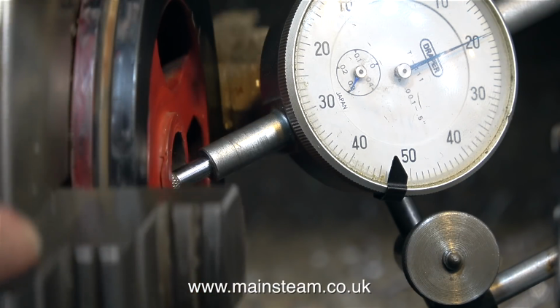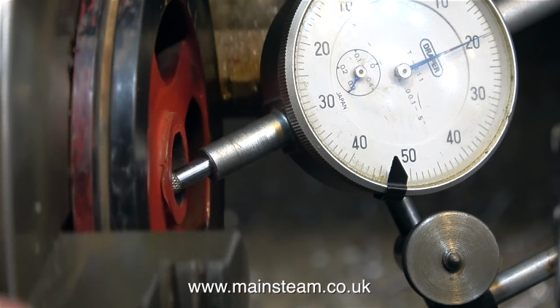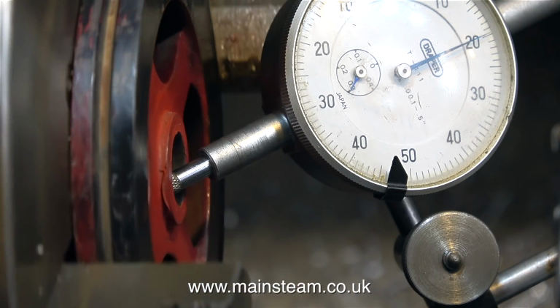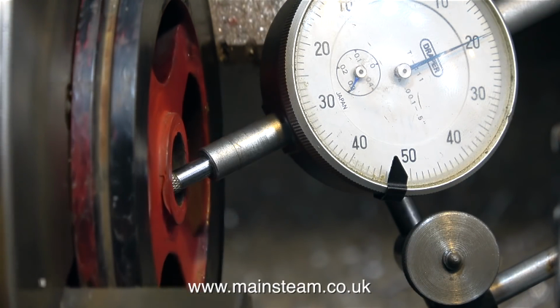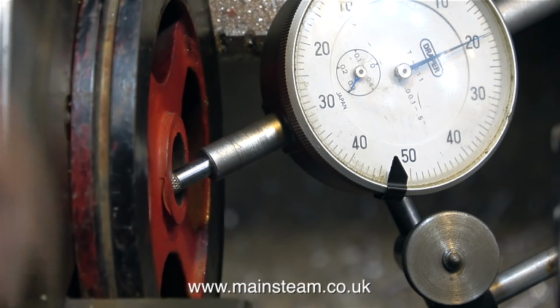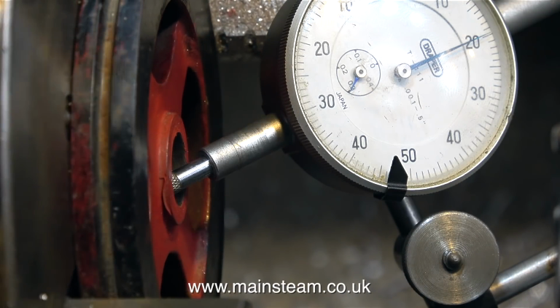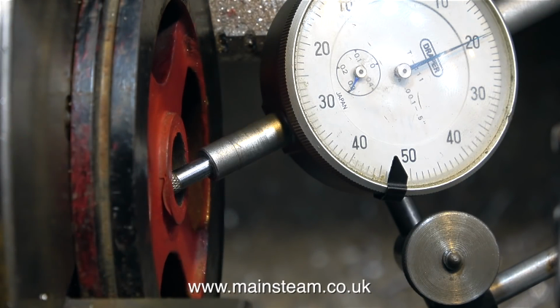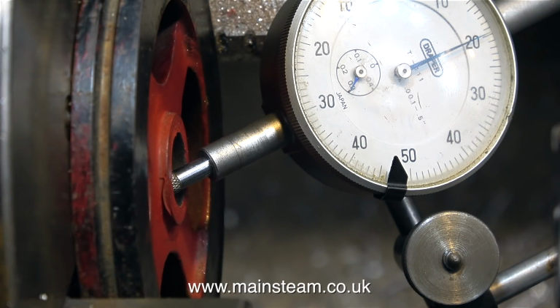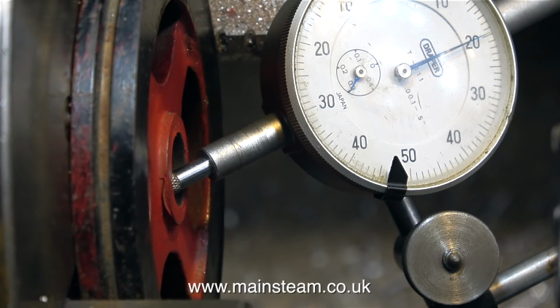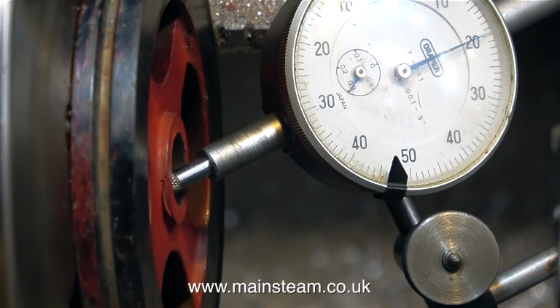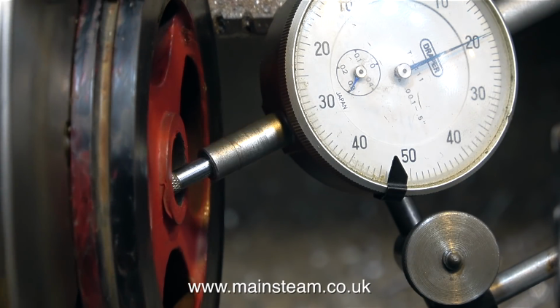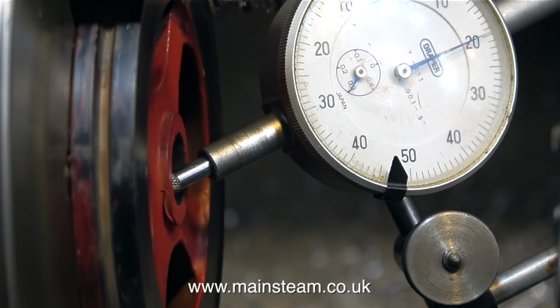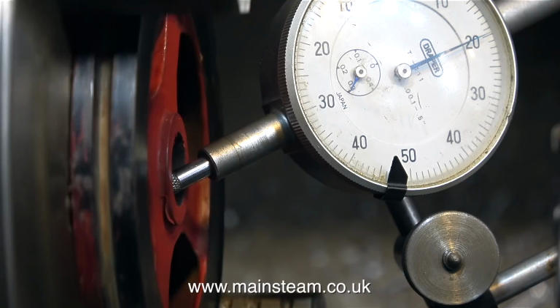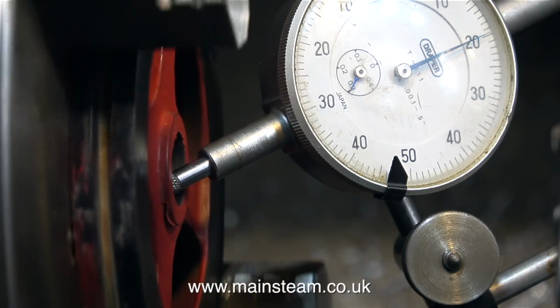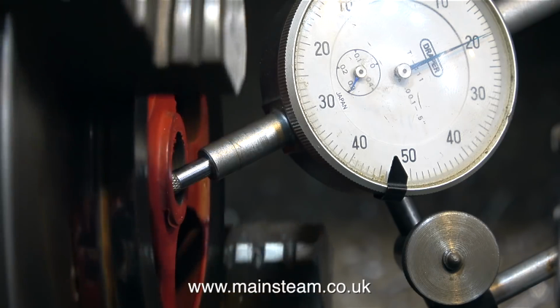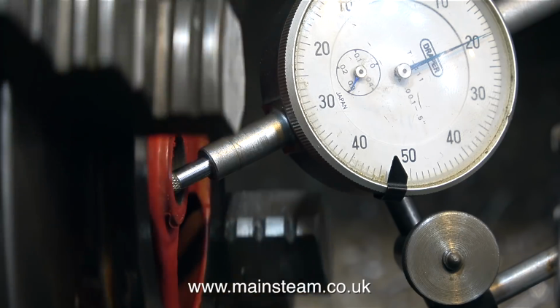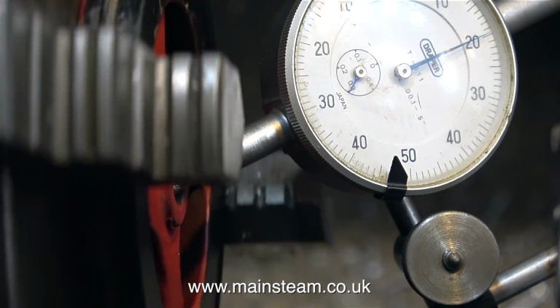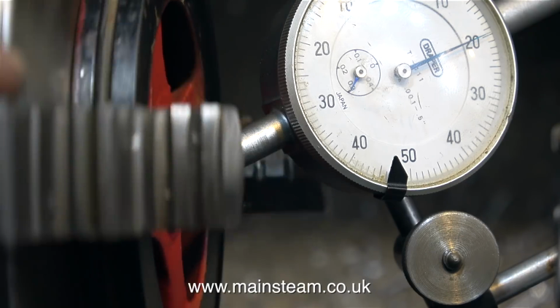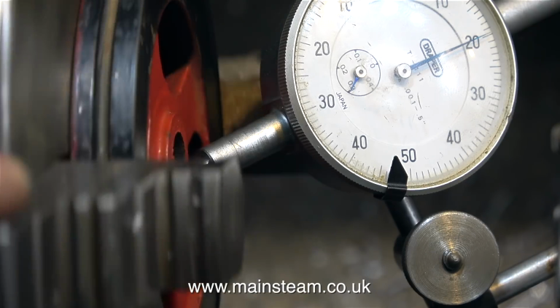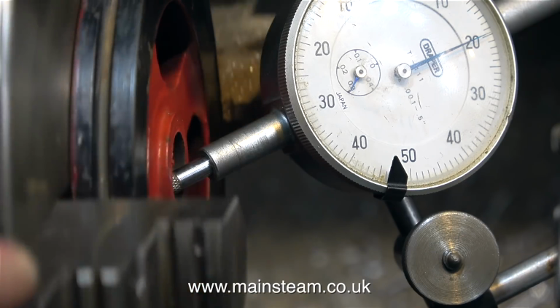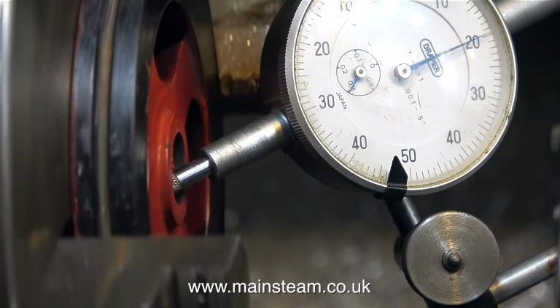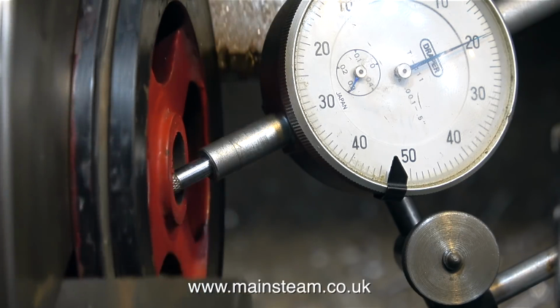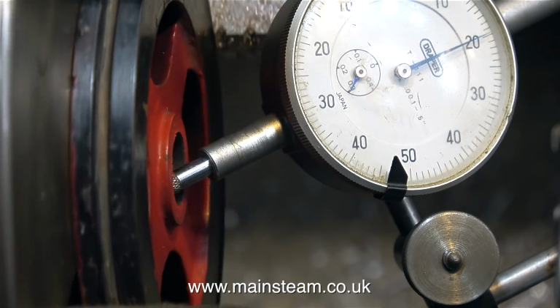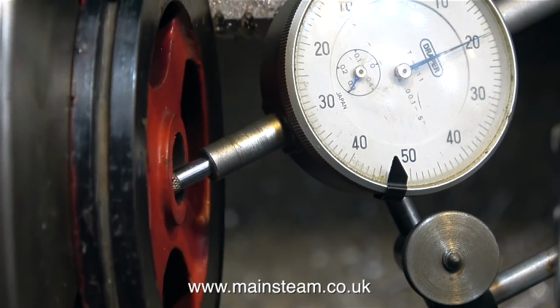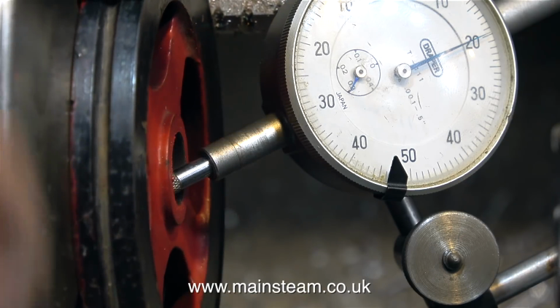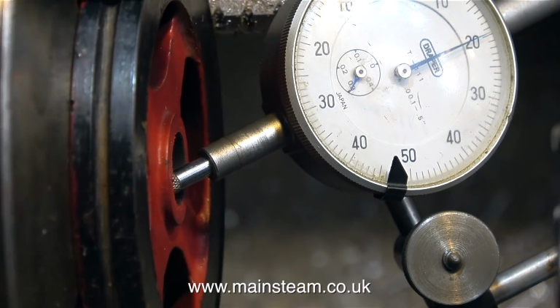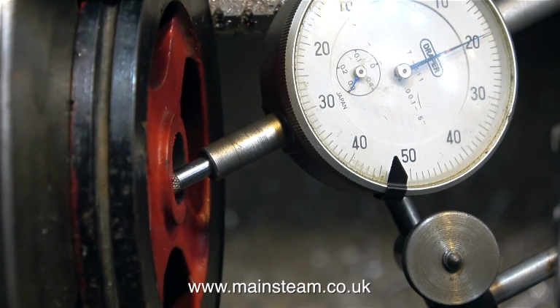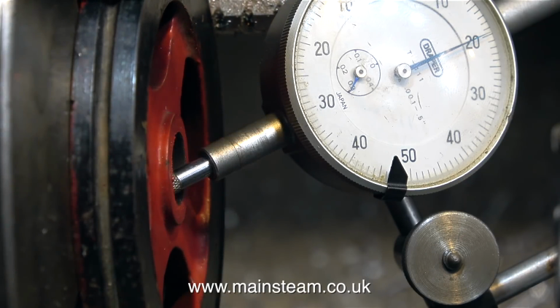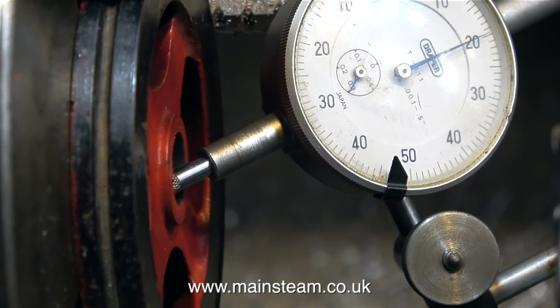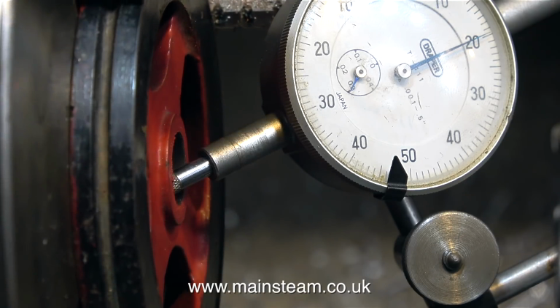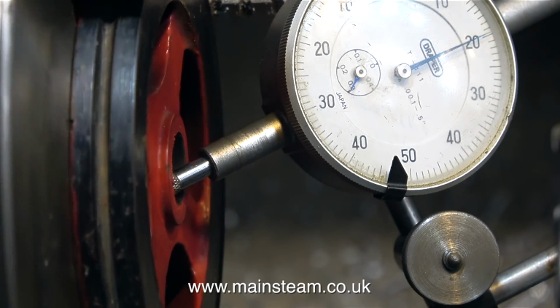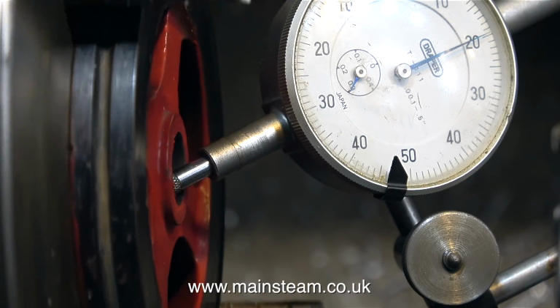So now I'm going to test the accuracy of the hole using a dial test indicator, and it's really not bad — more than serviceable.